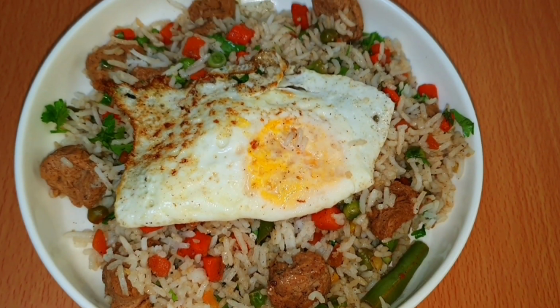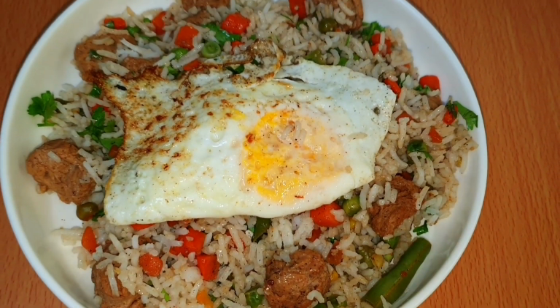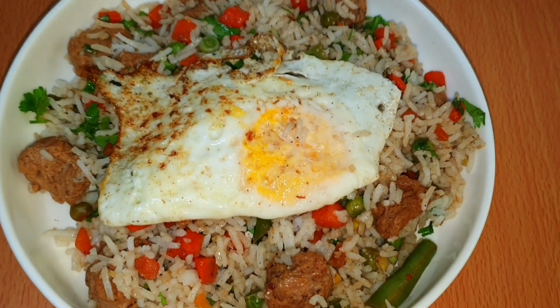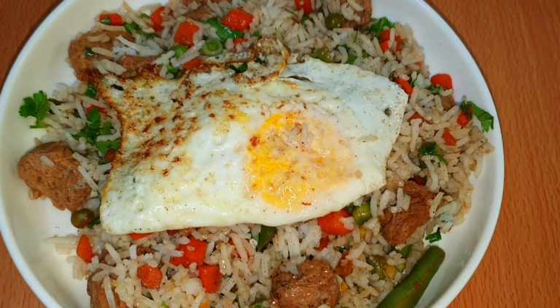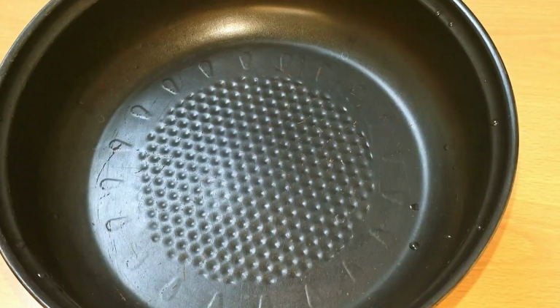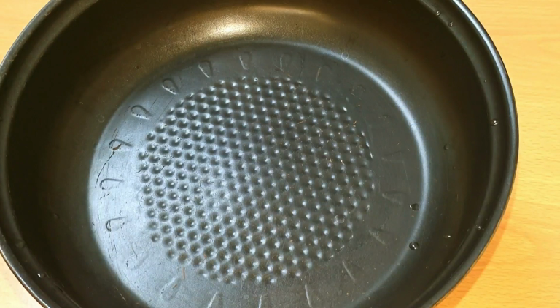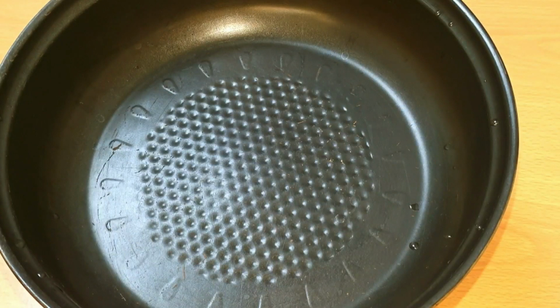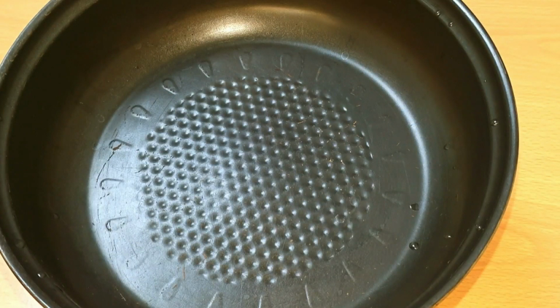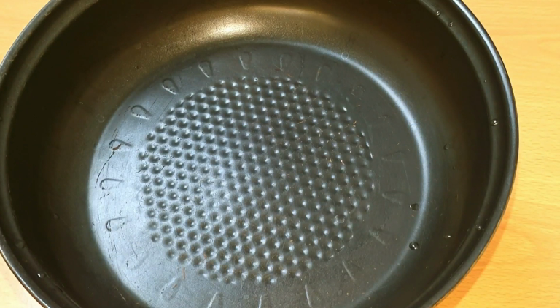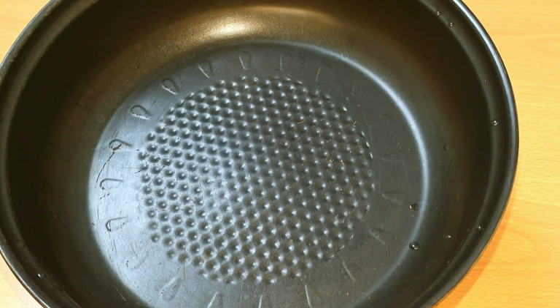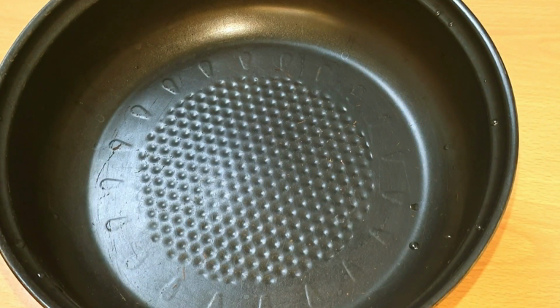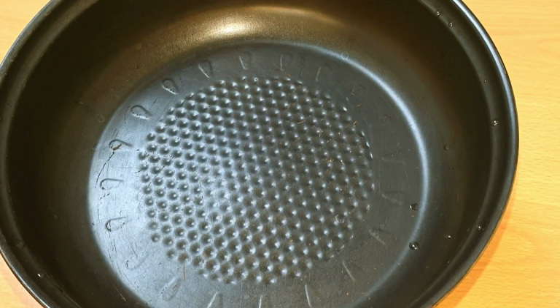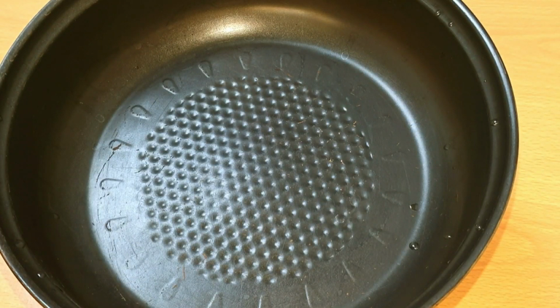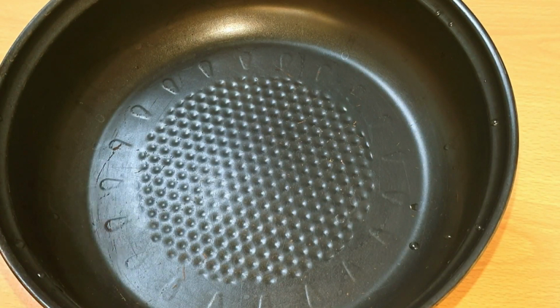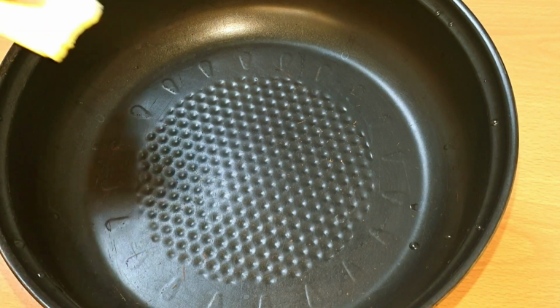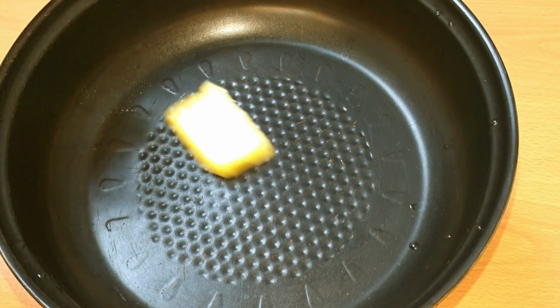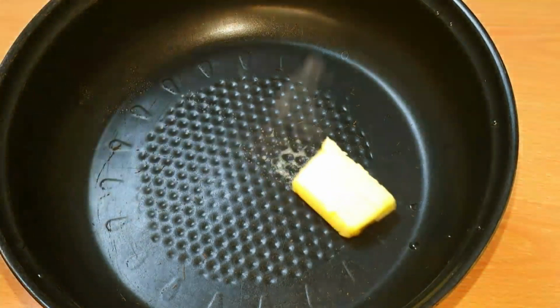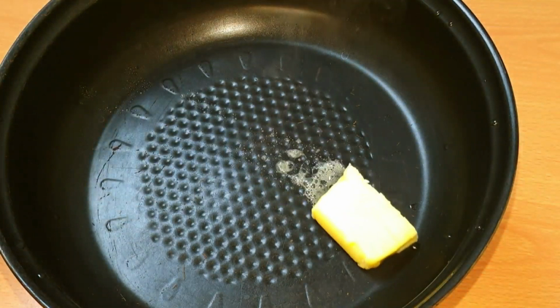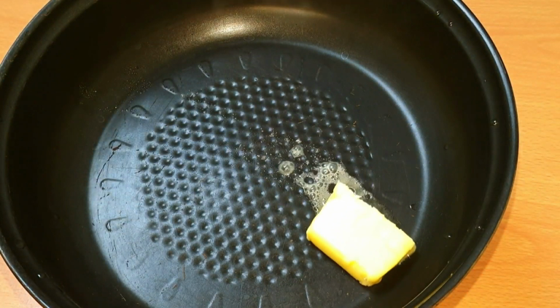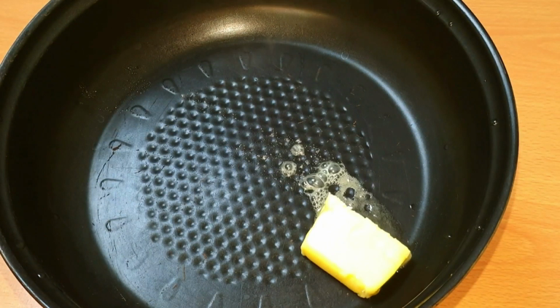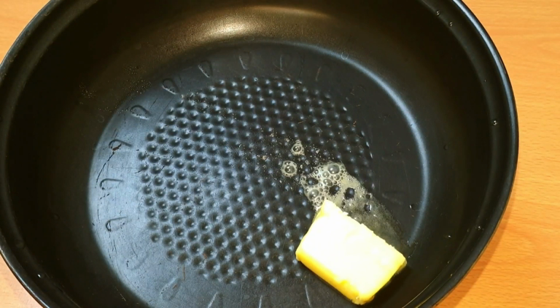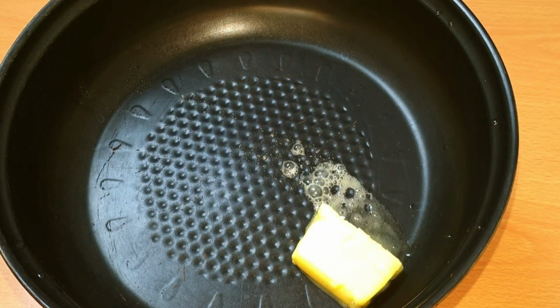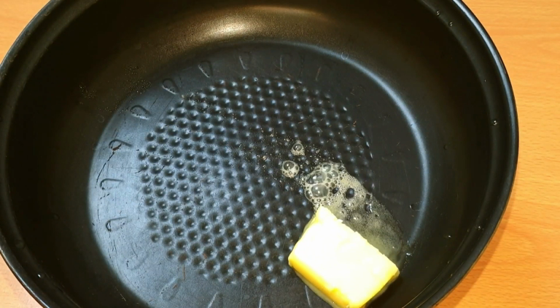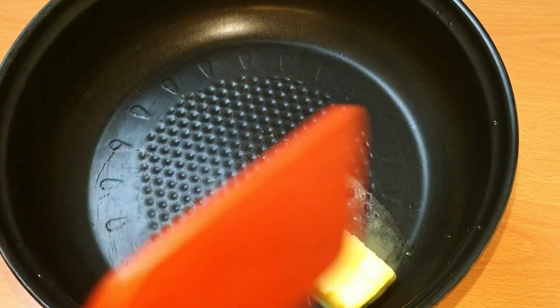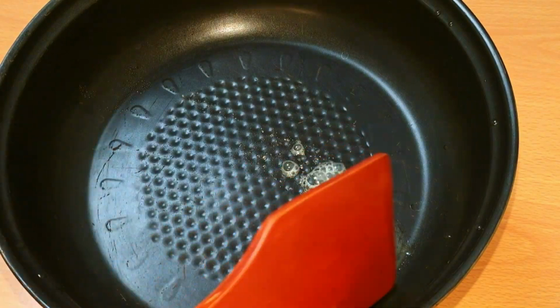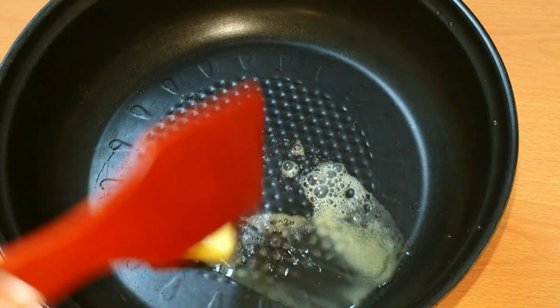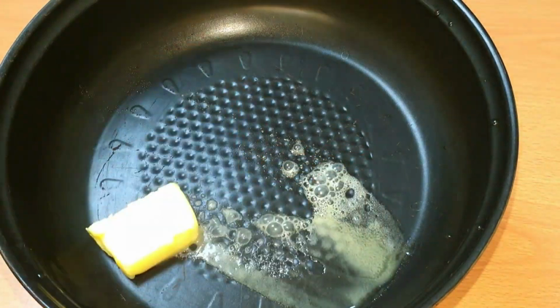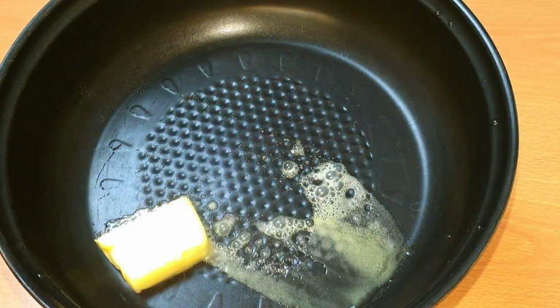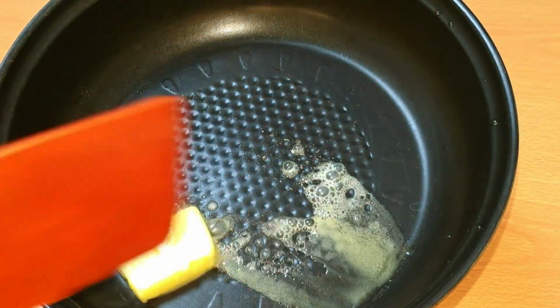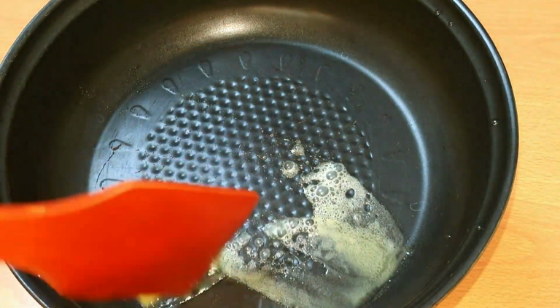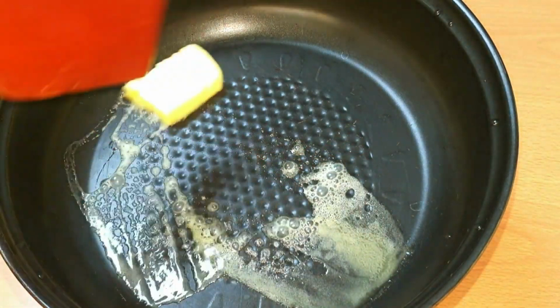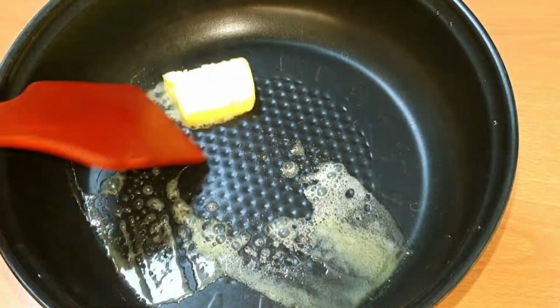Add a pan and add some butter in the pan.